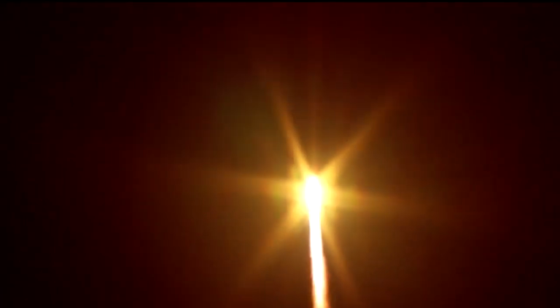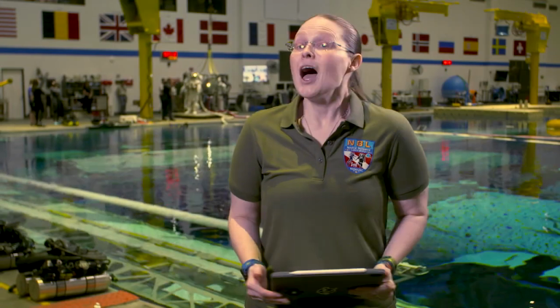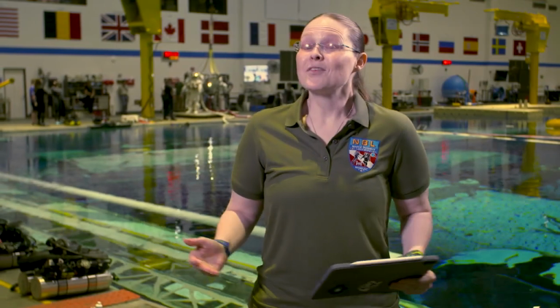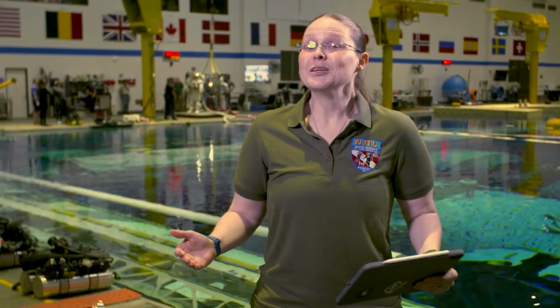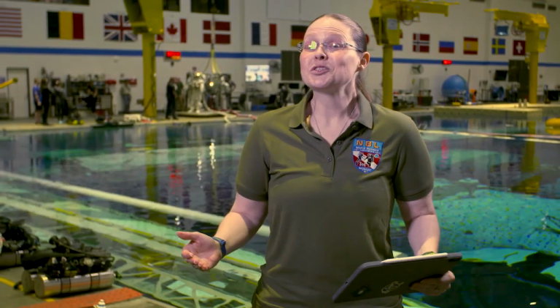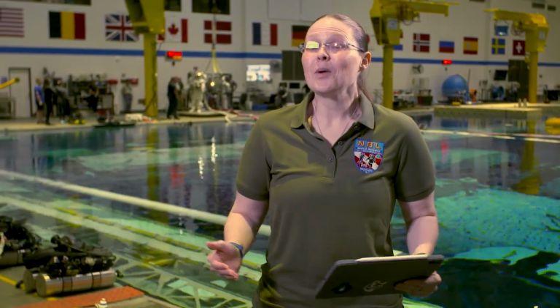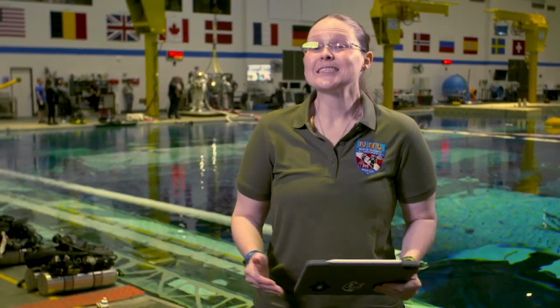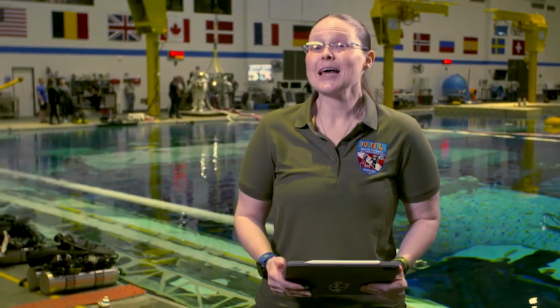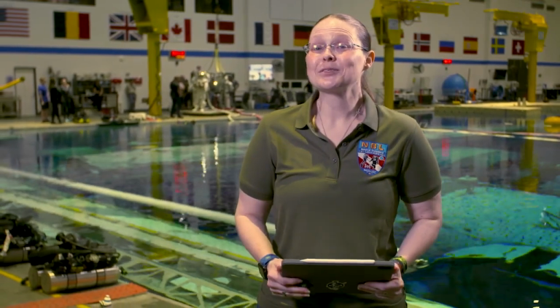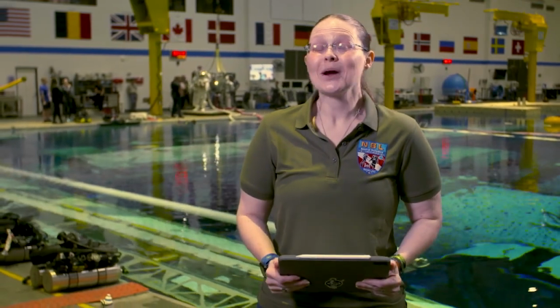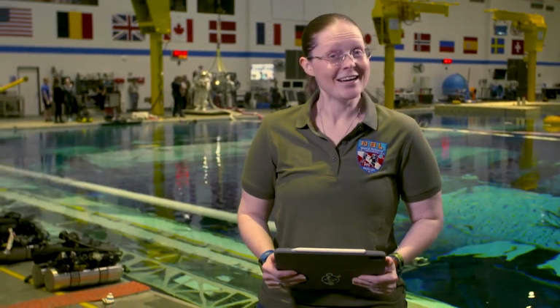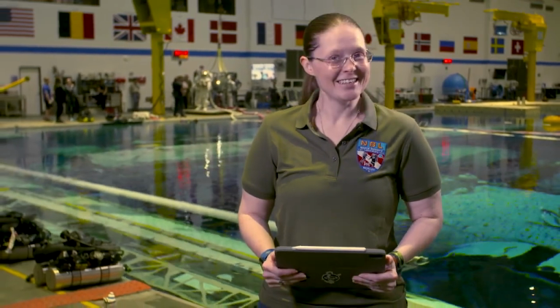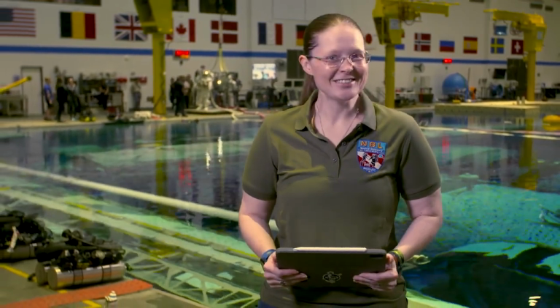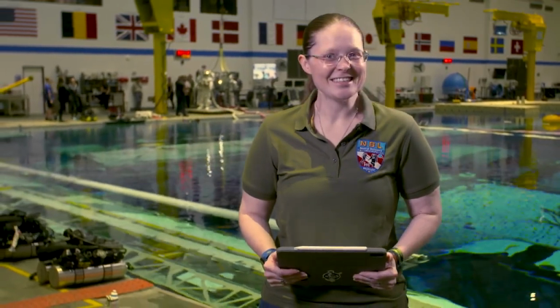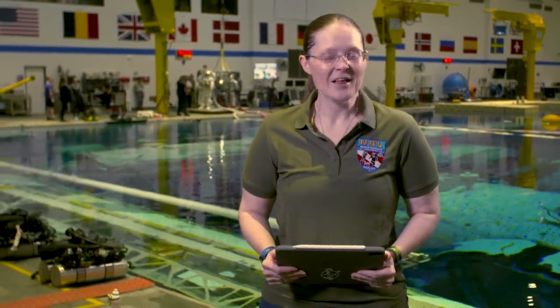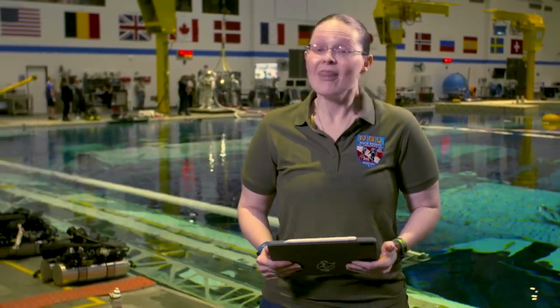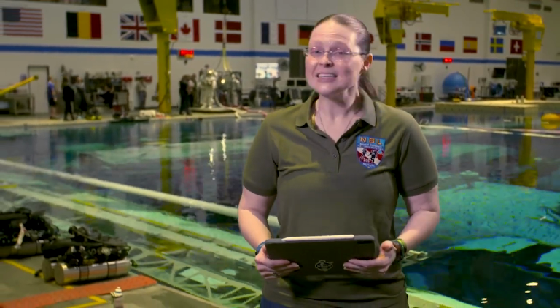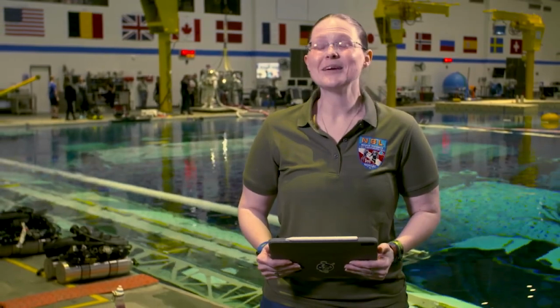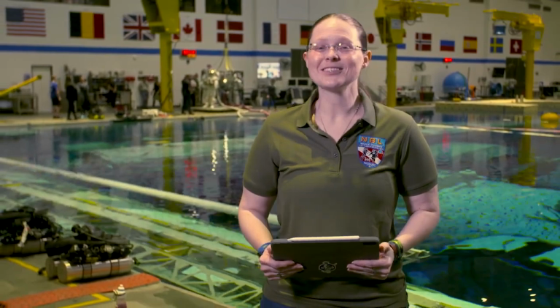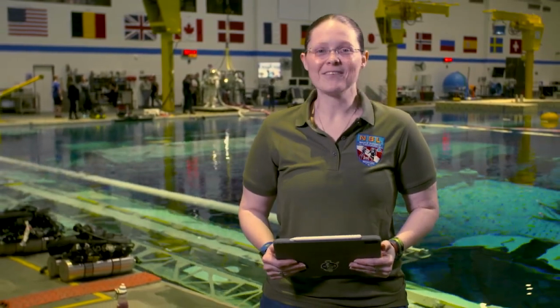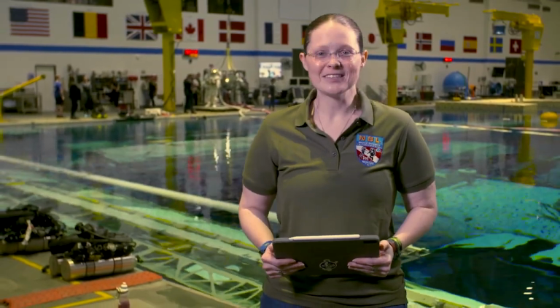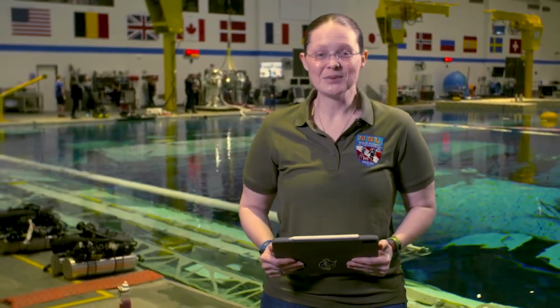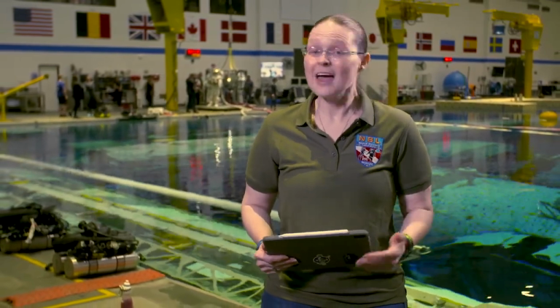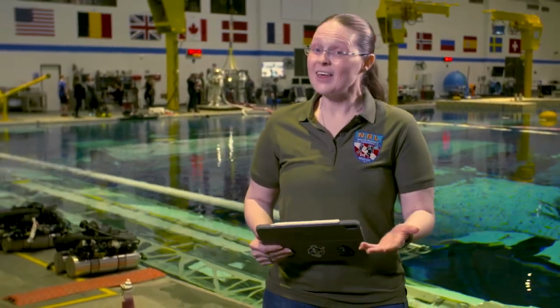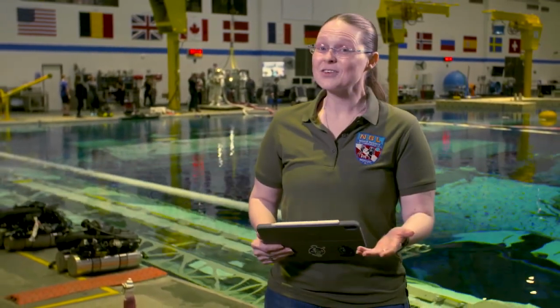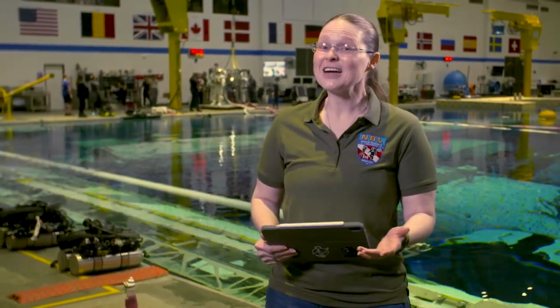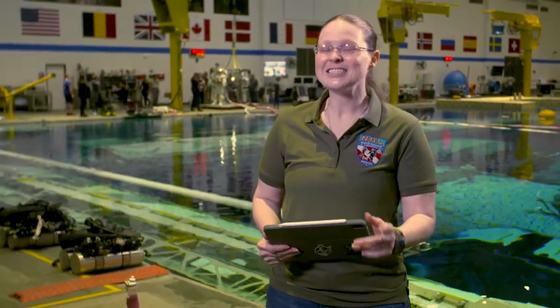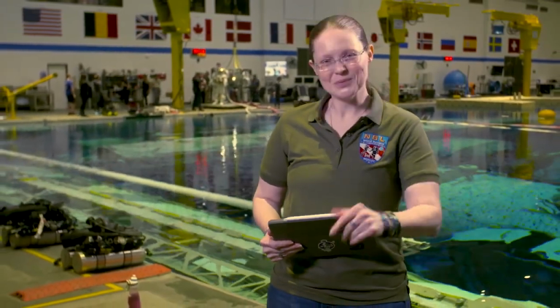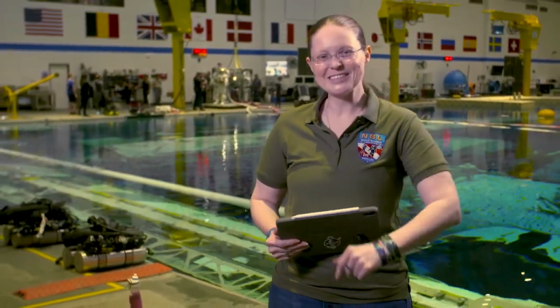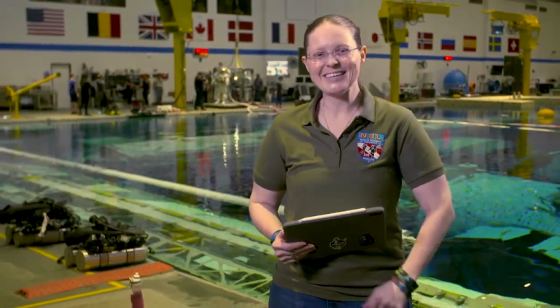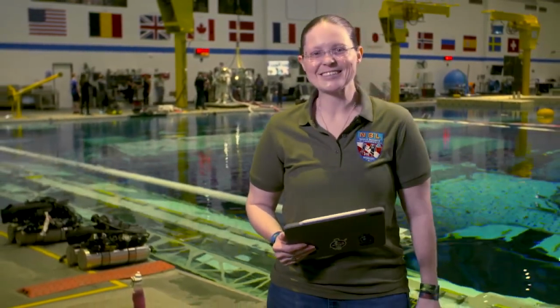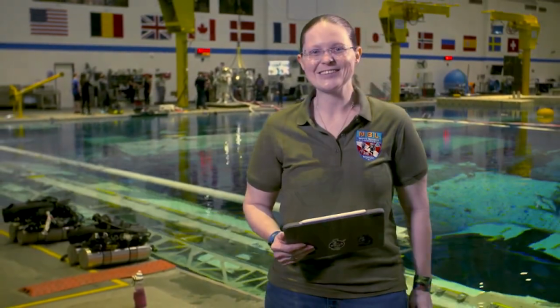And from the Neutral Buoyancy Laboratory here in Houston, that's Space to Ground for this week. Thanks for watching. We'll see you next week.